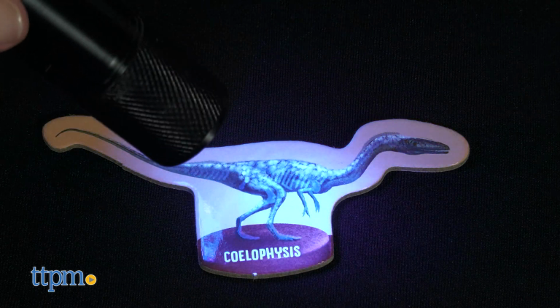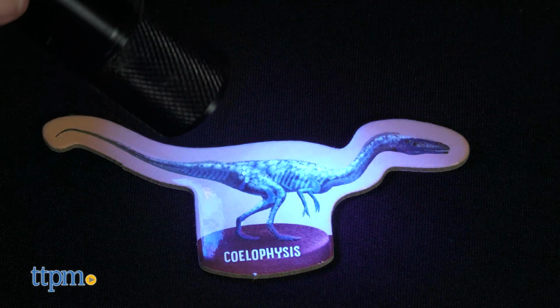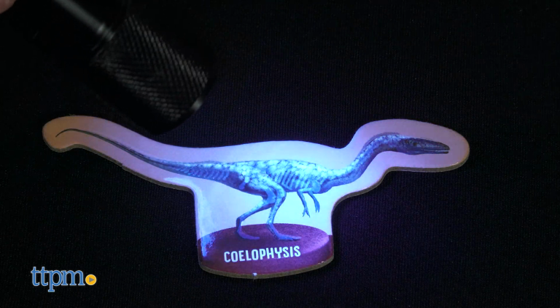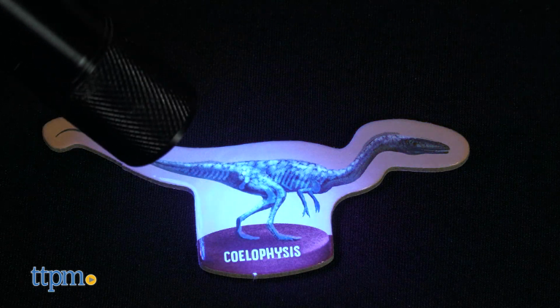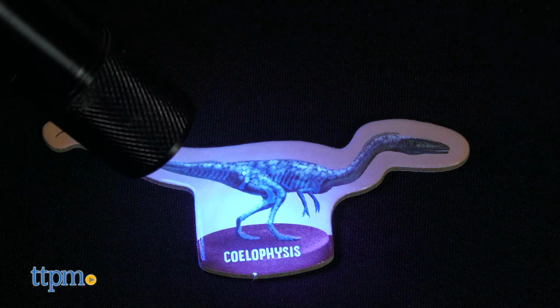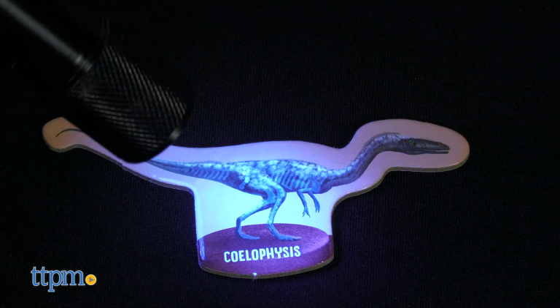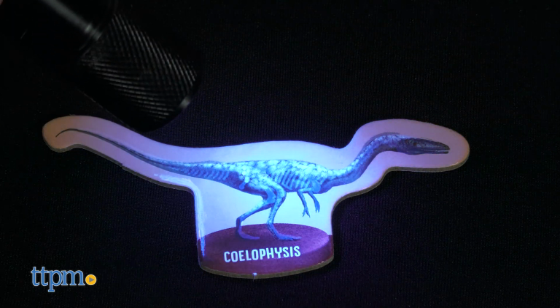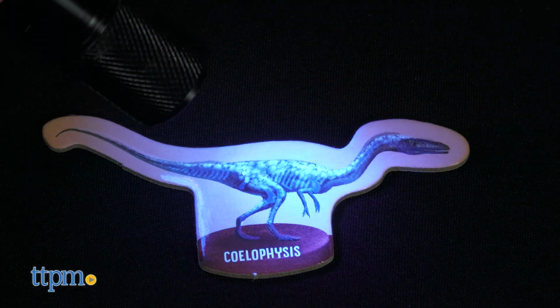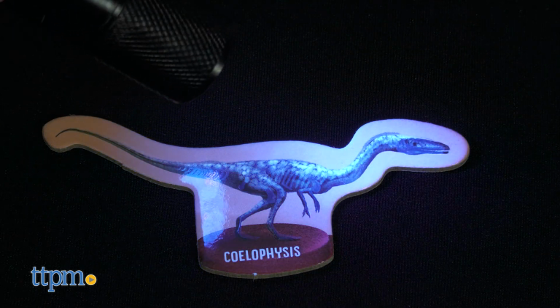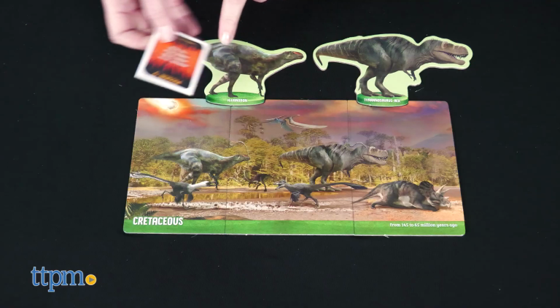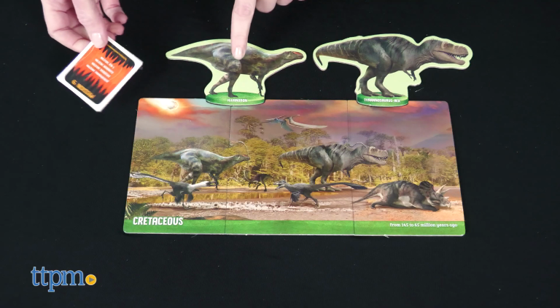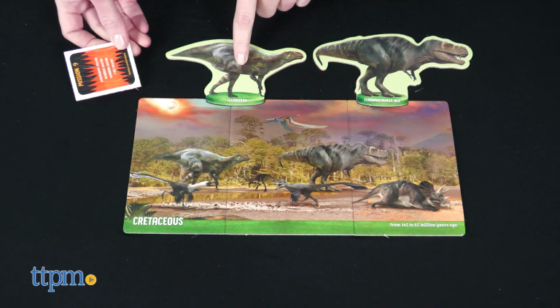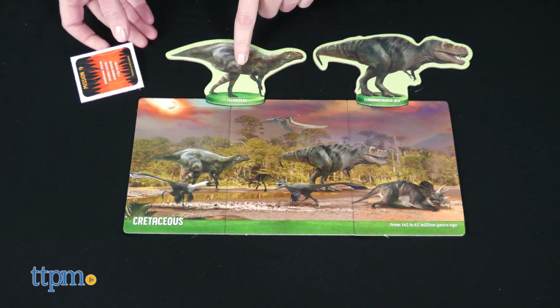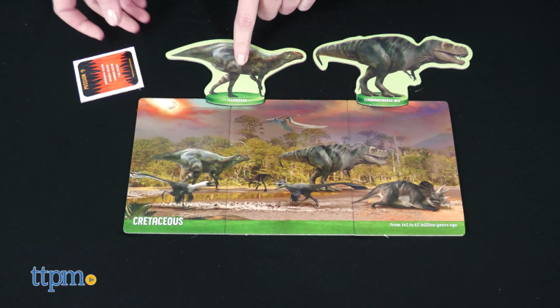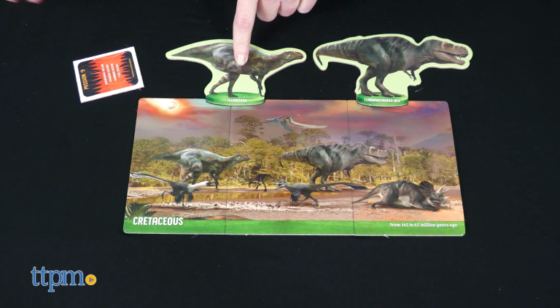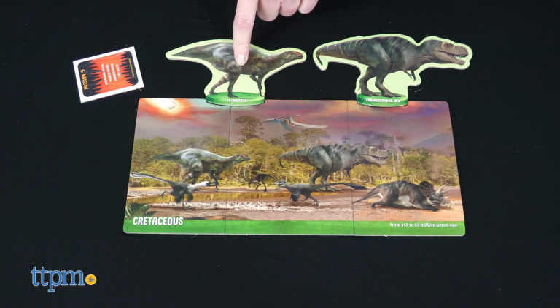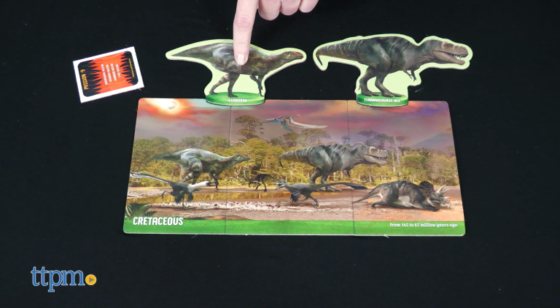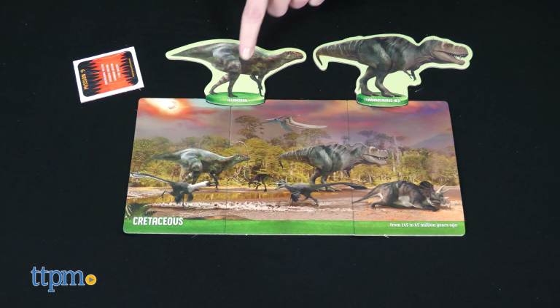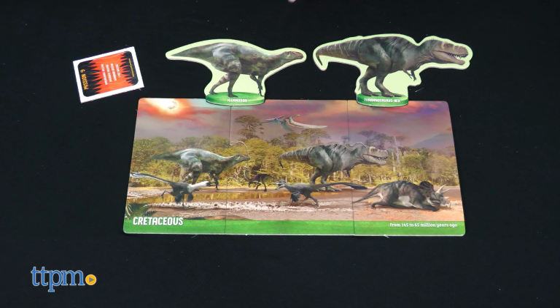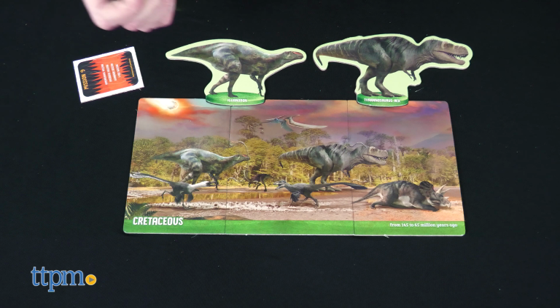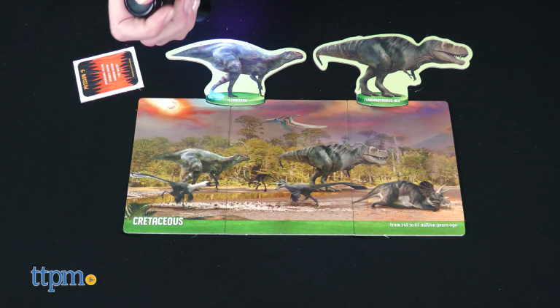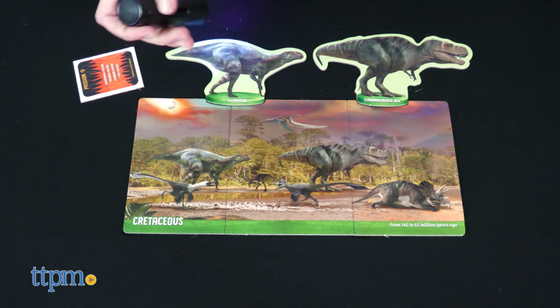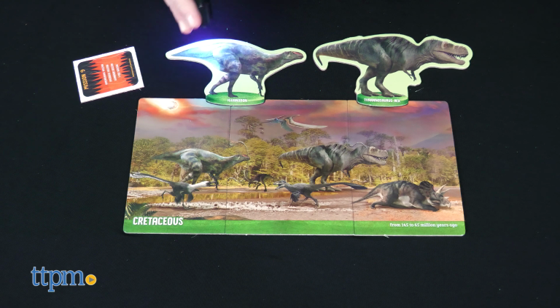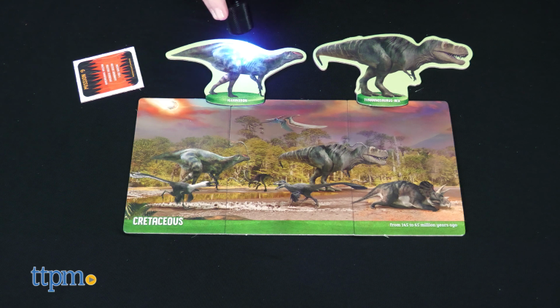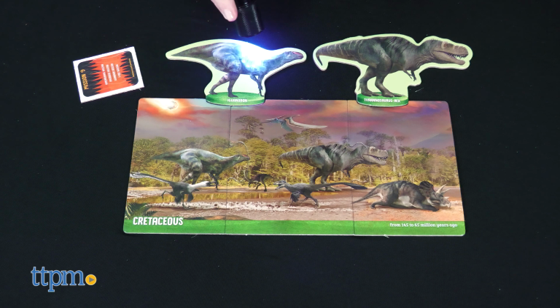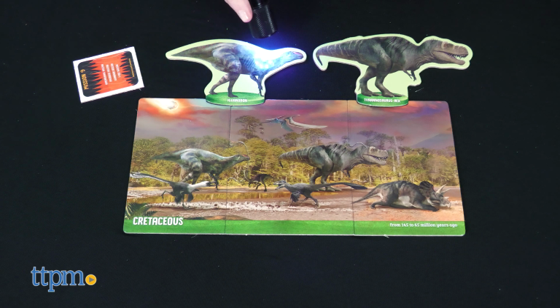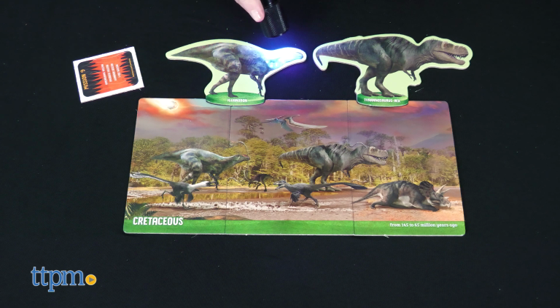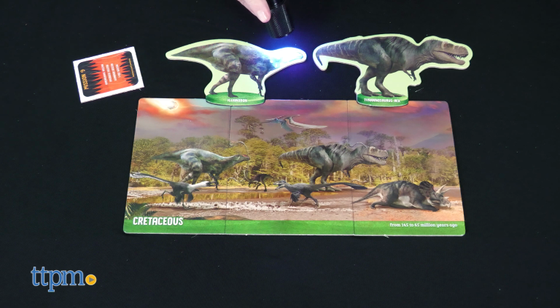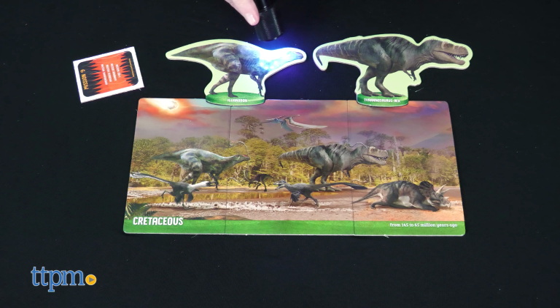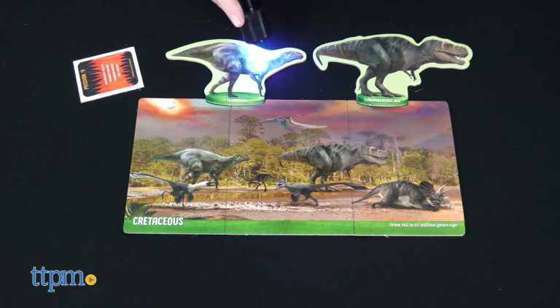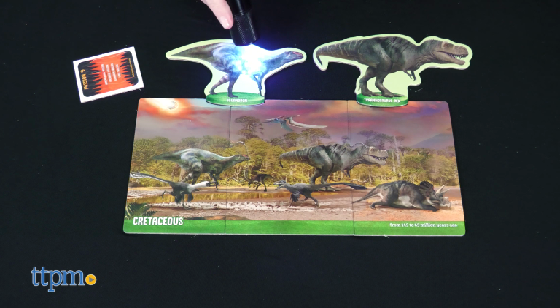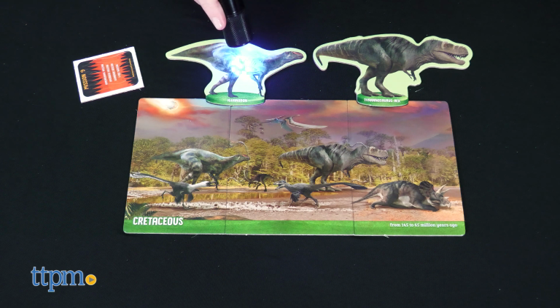These learning sets would be fun for kids ages 6 and up who are curious about the human body or dinosaurs. Which one would your kid like best? Tell me in the comments.